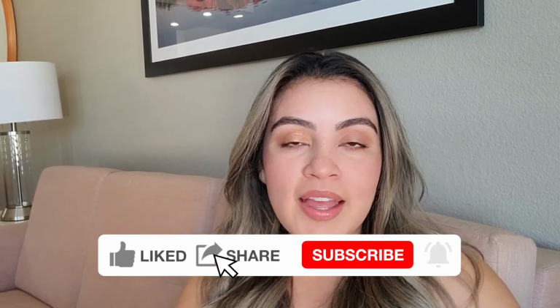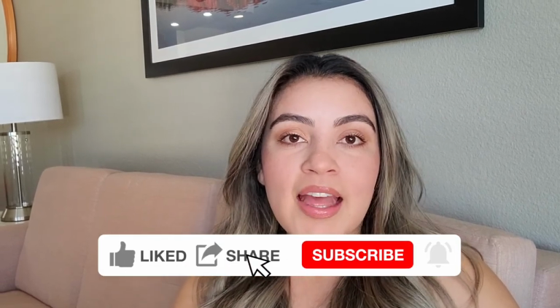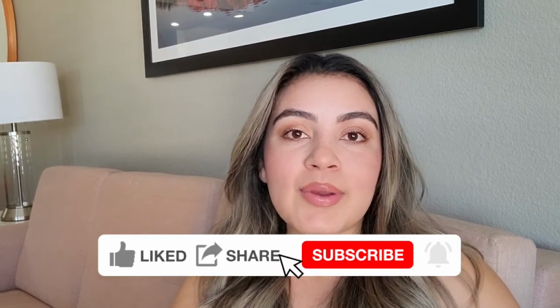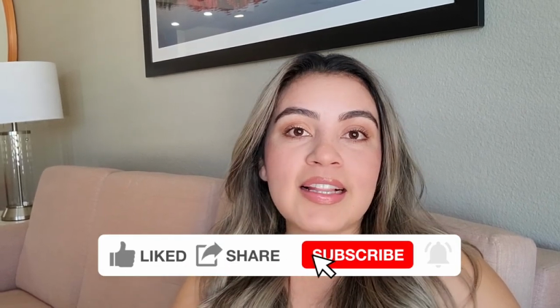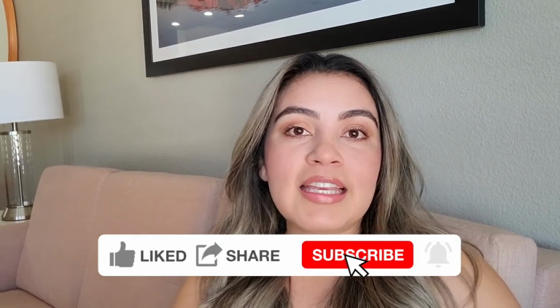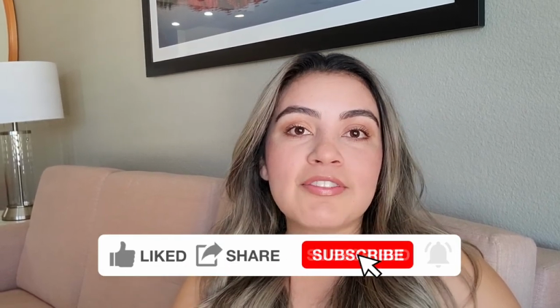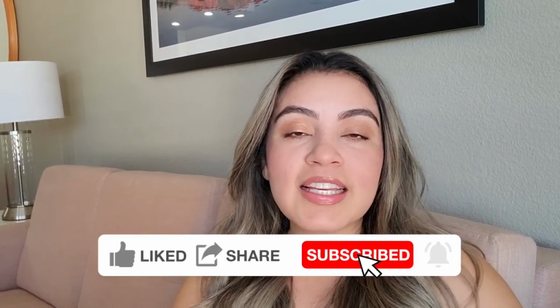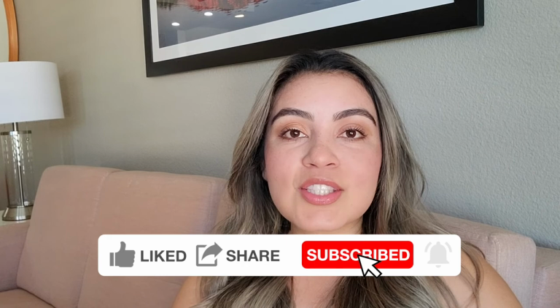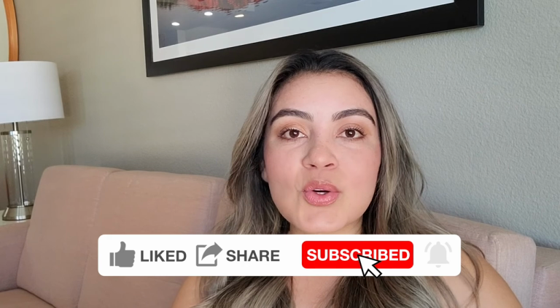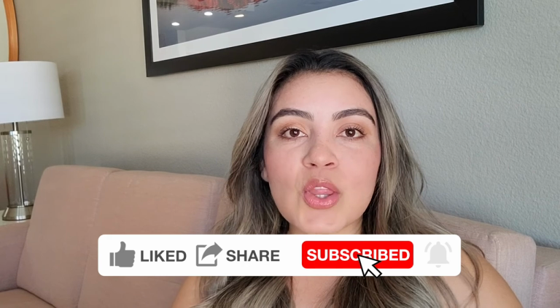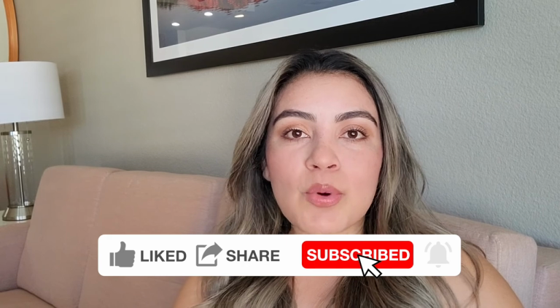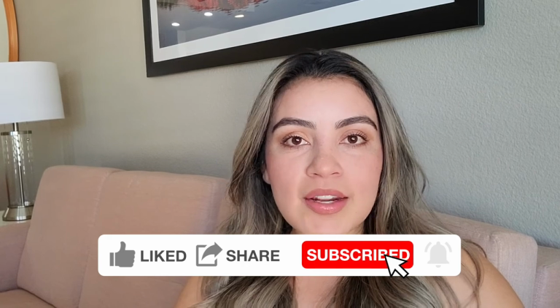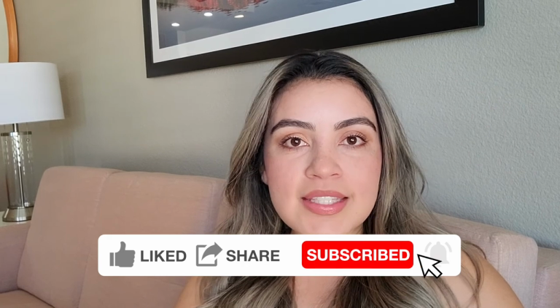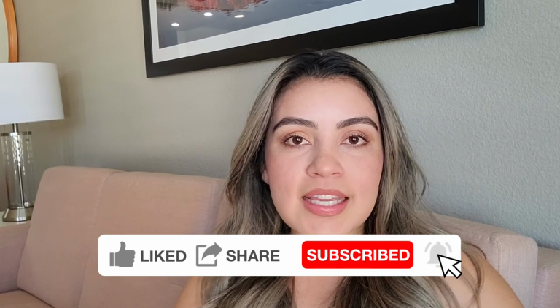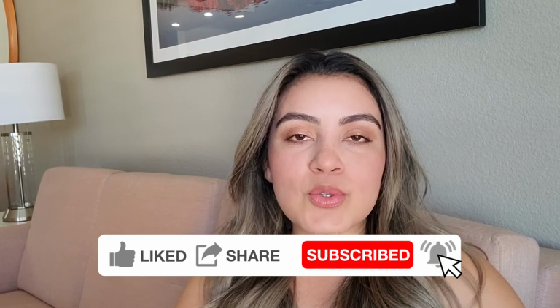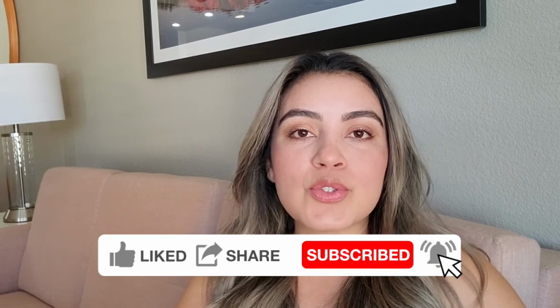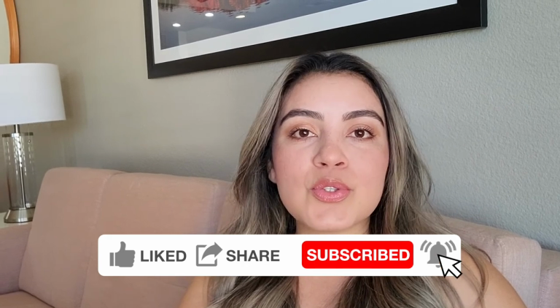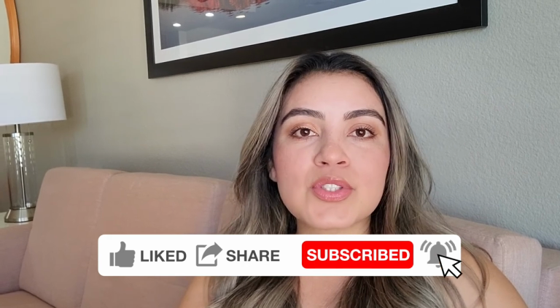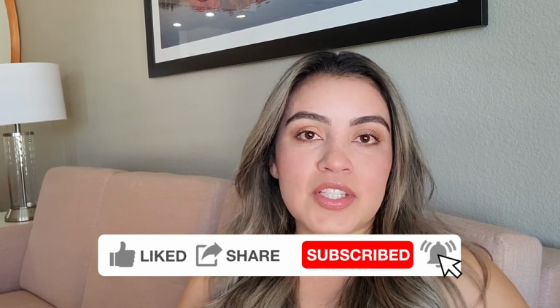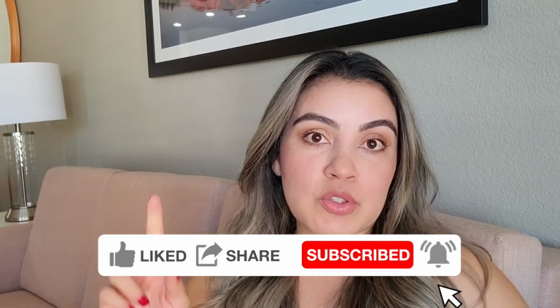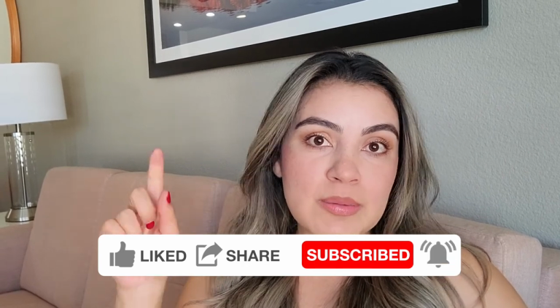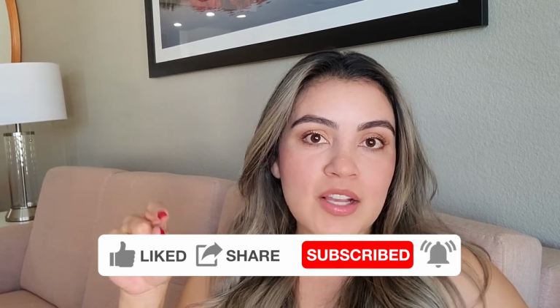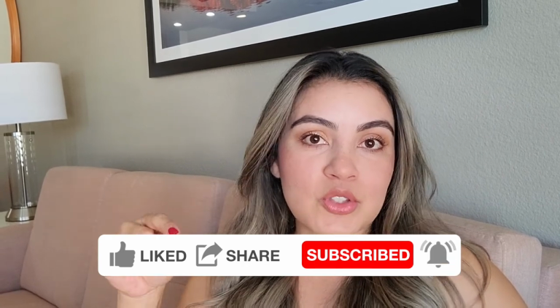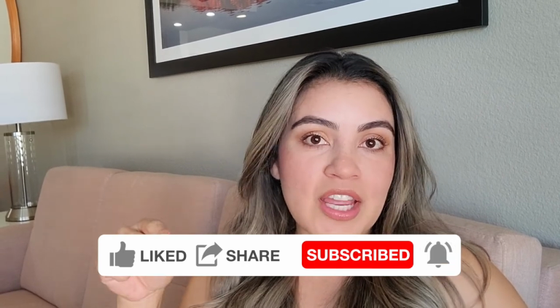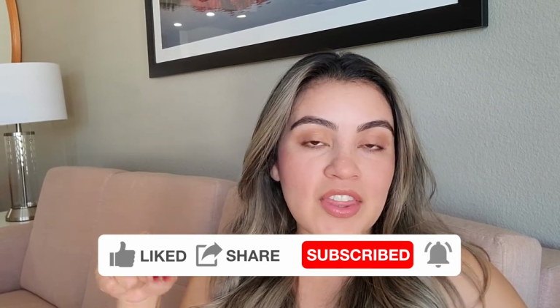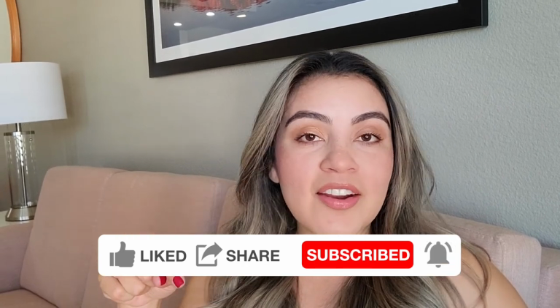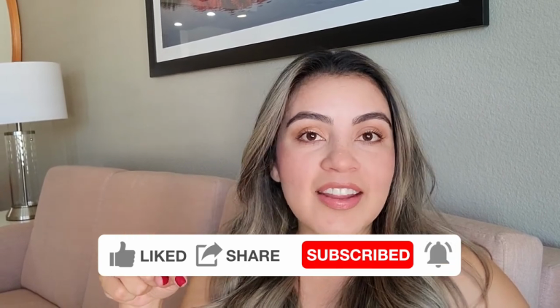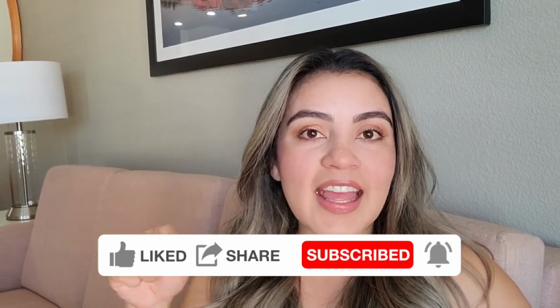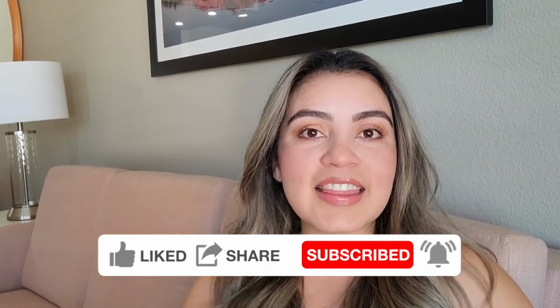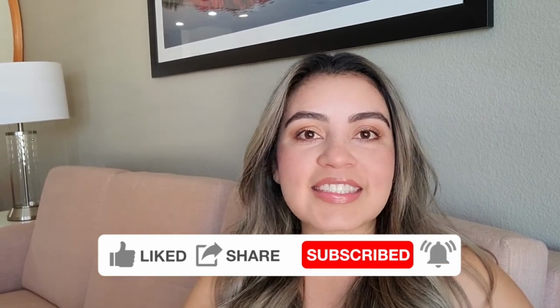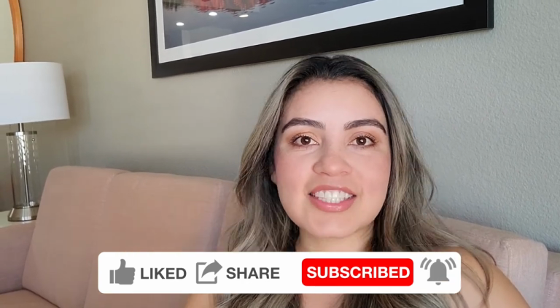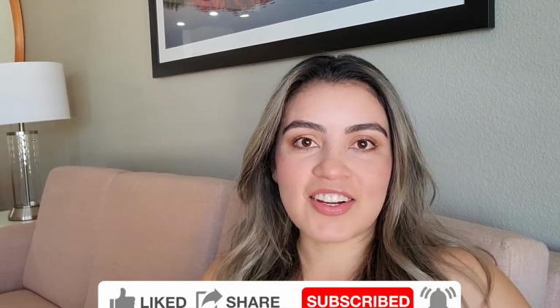Don't forget to like the video and to subscribe. I'm going to leave links to all the products and tools used in the description box, so check there — and let's get started.